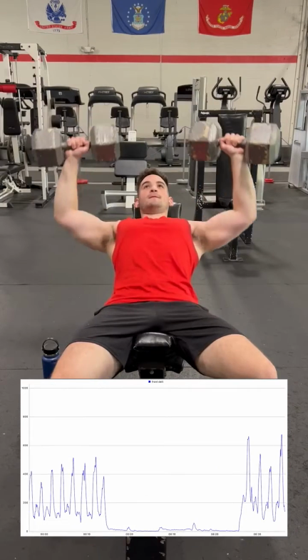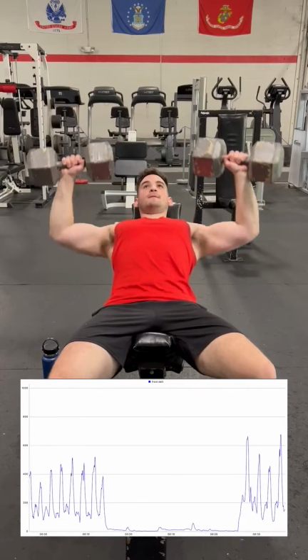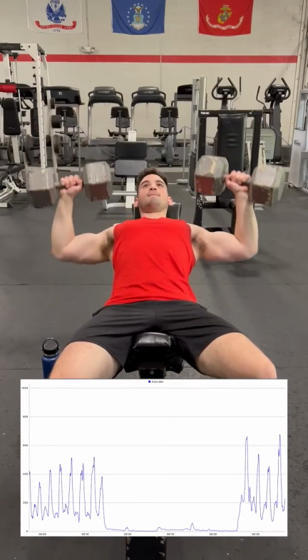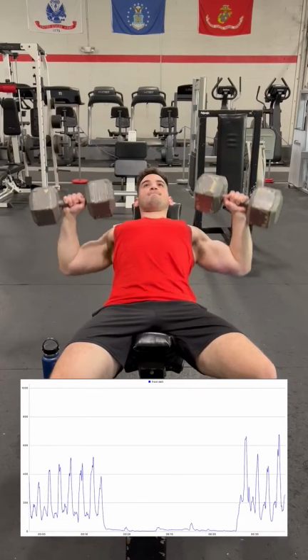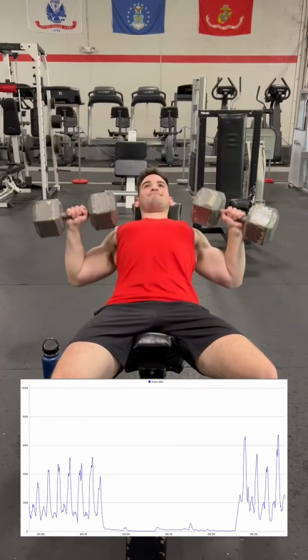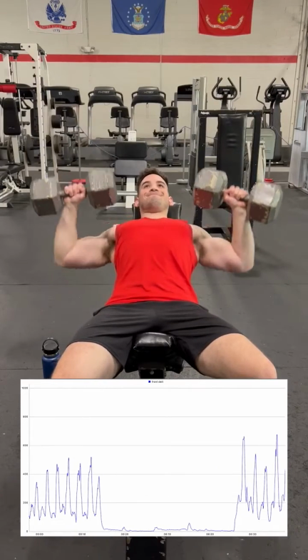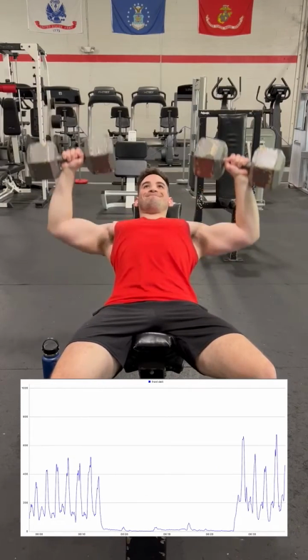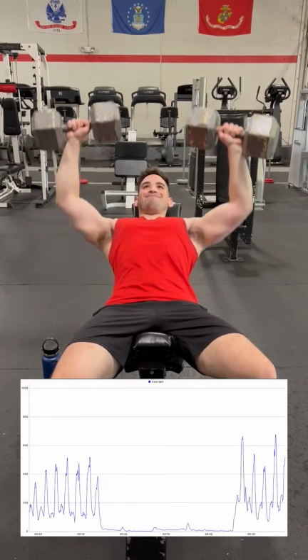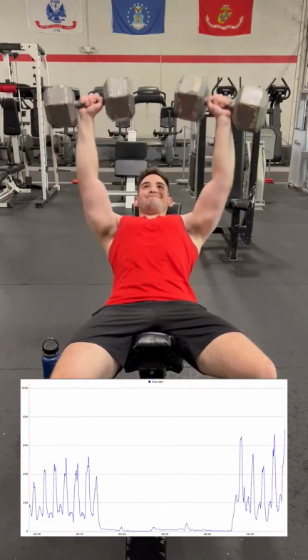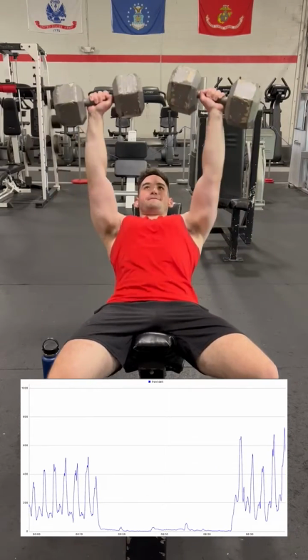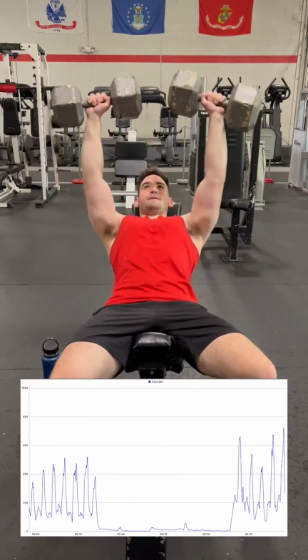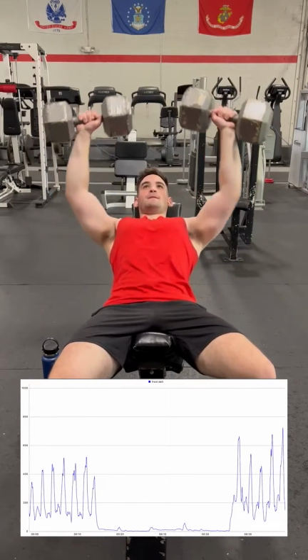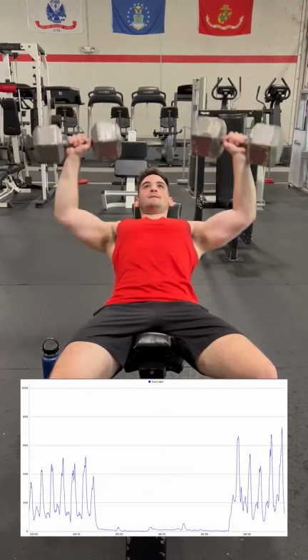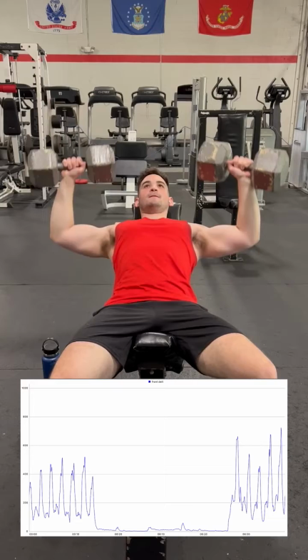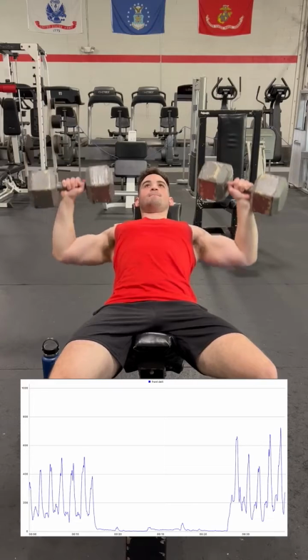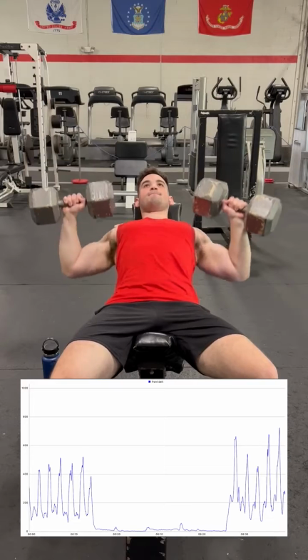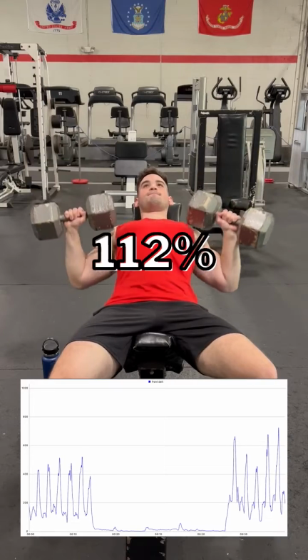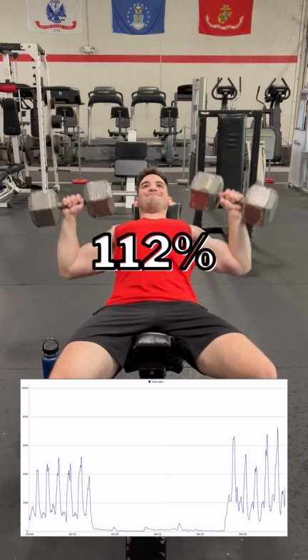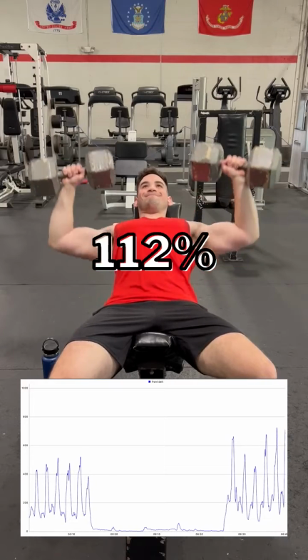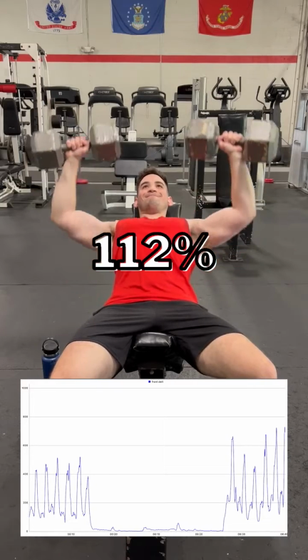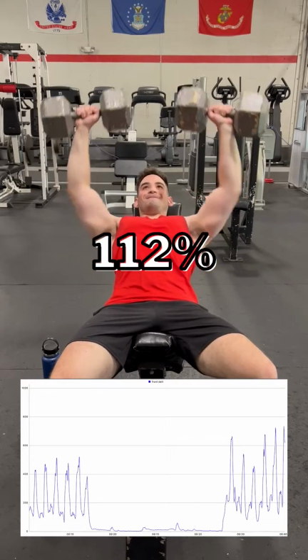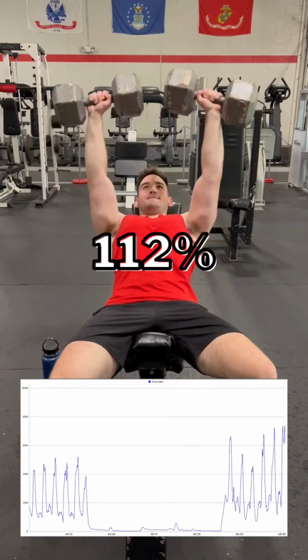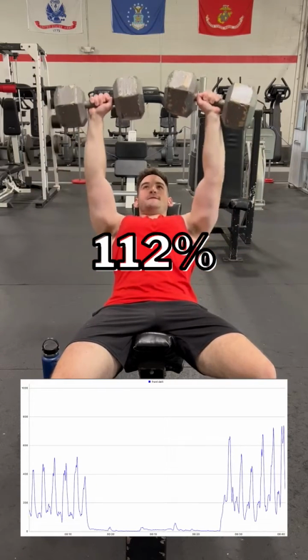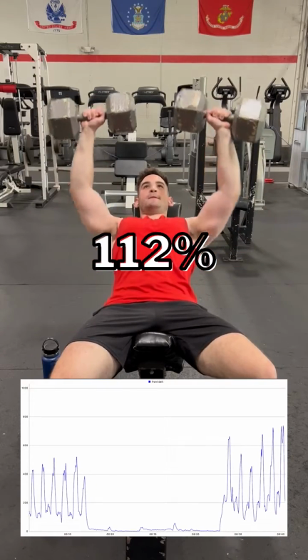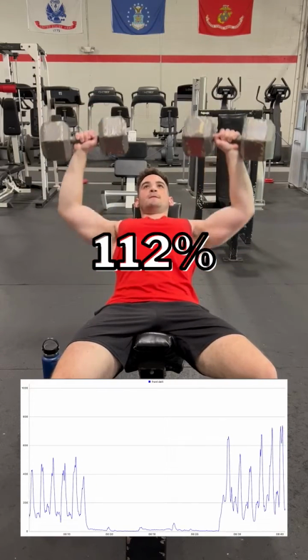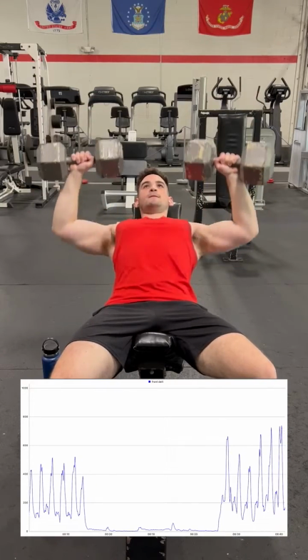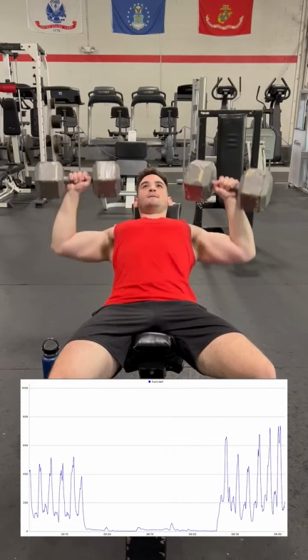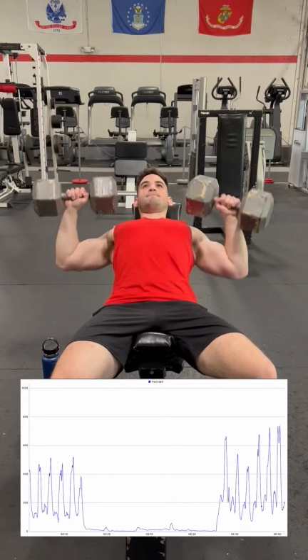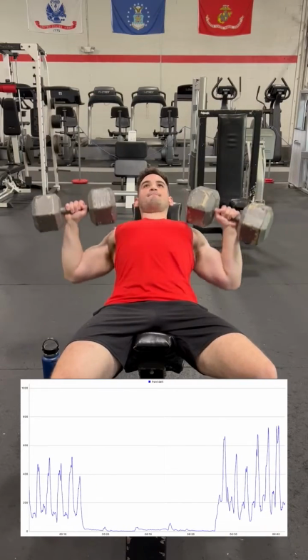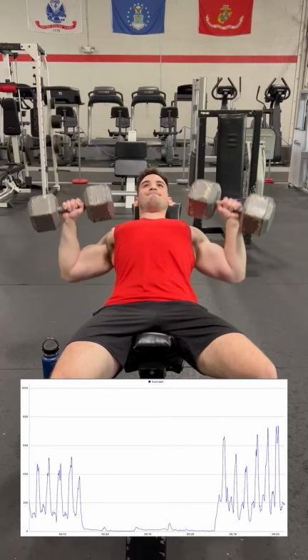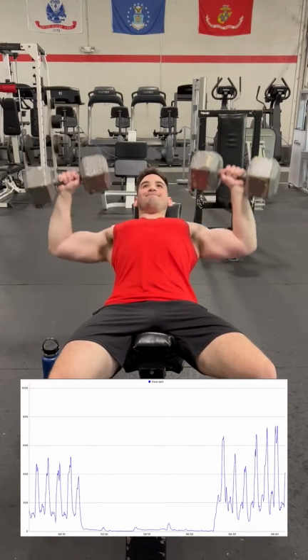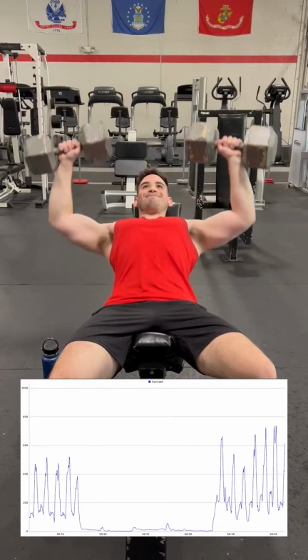Meanwhile, a typical 30-degree incline bench records a 112% MVC amplitude, which is already higher than the front raises.